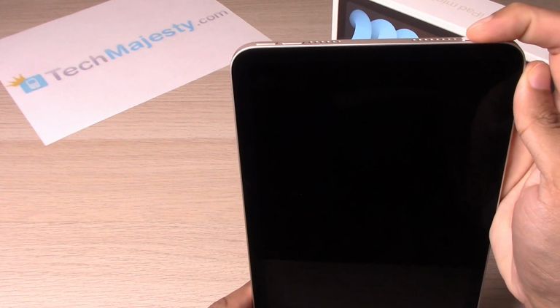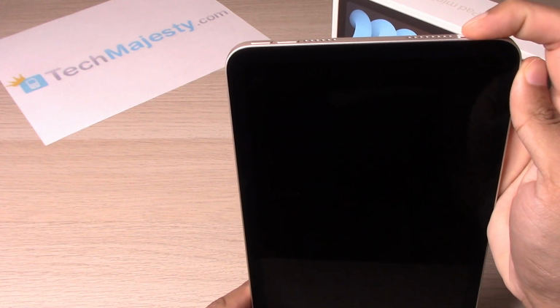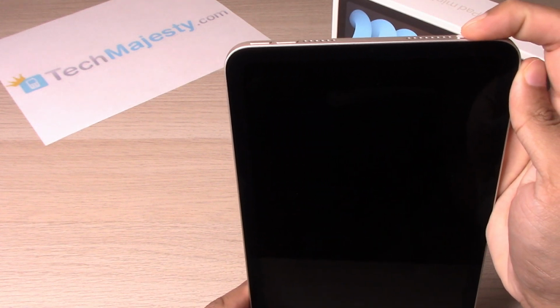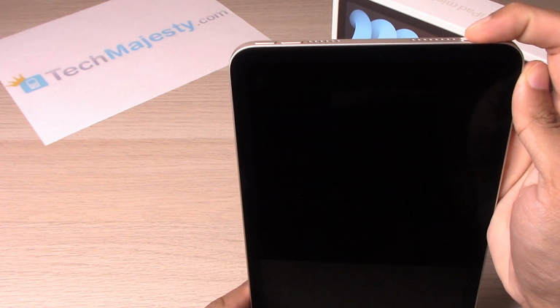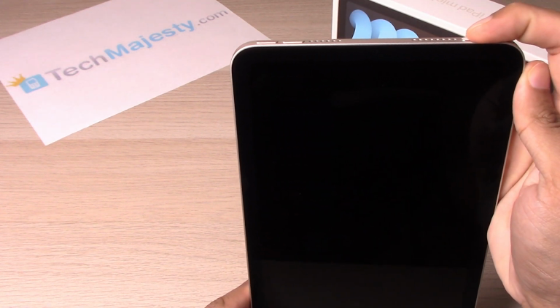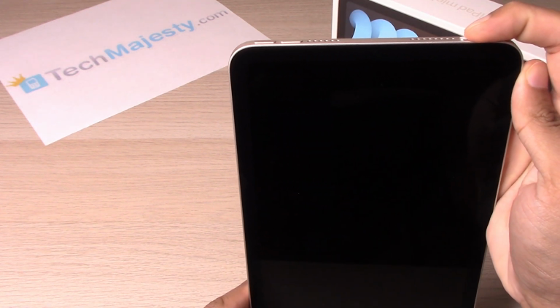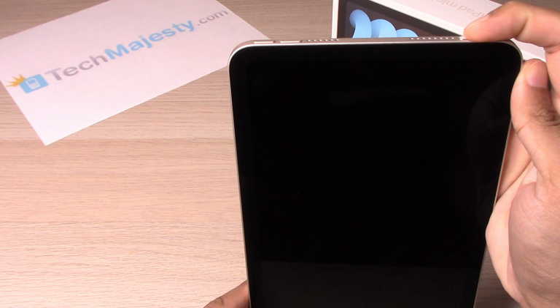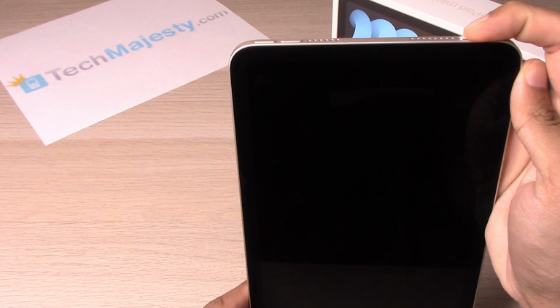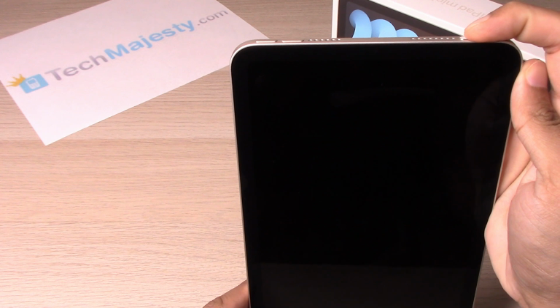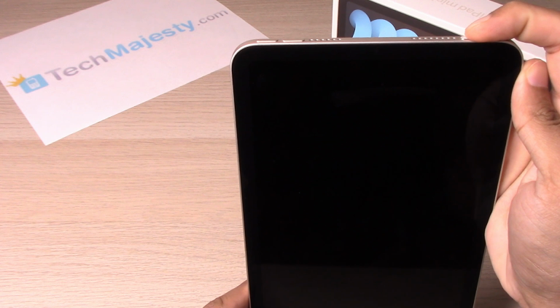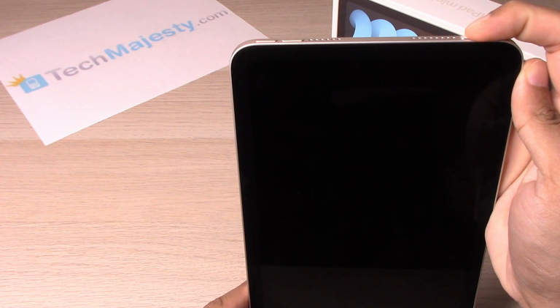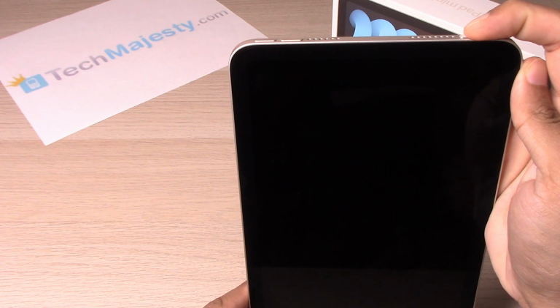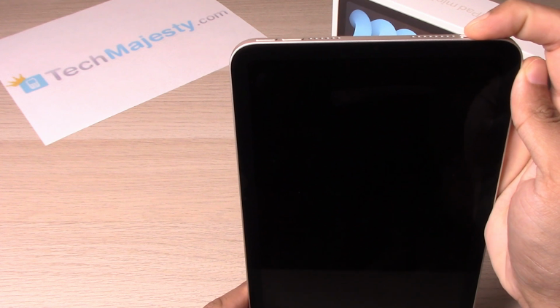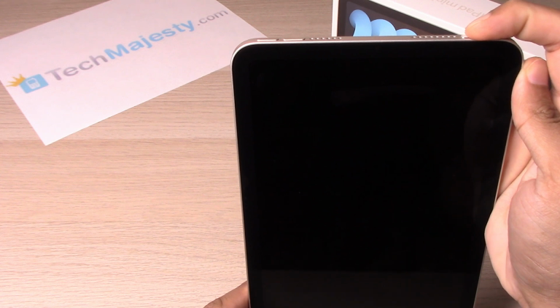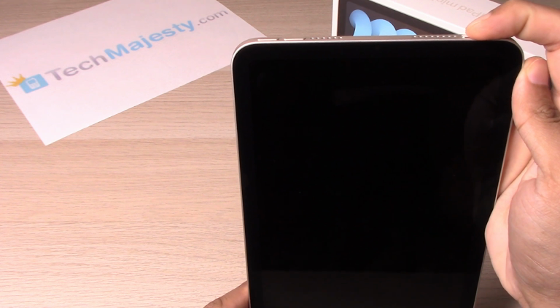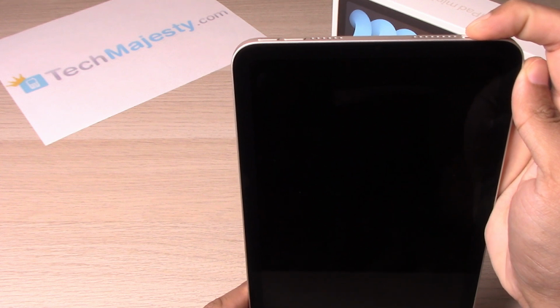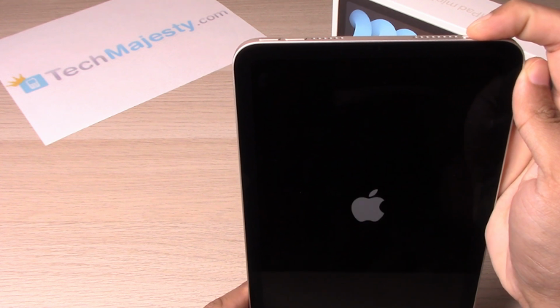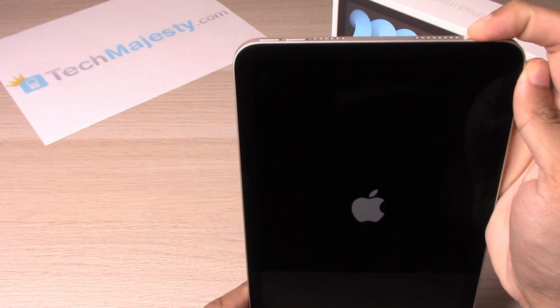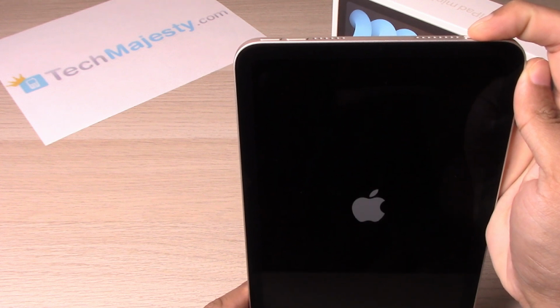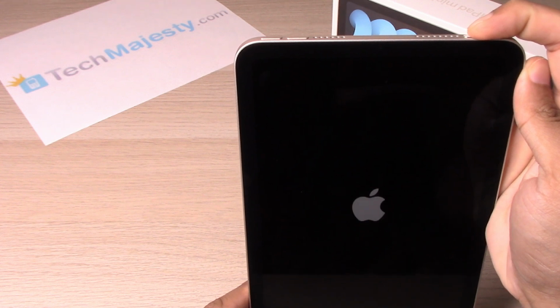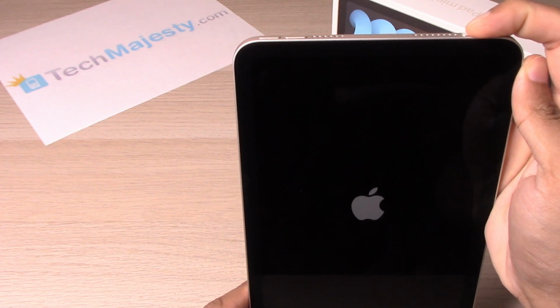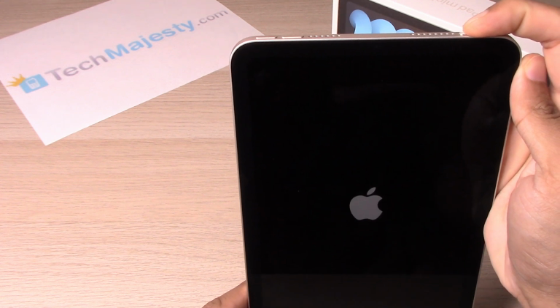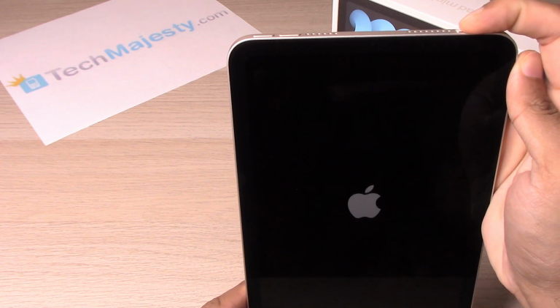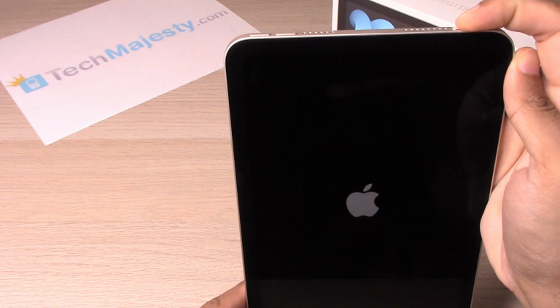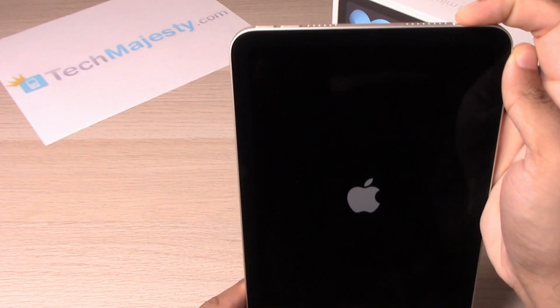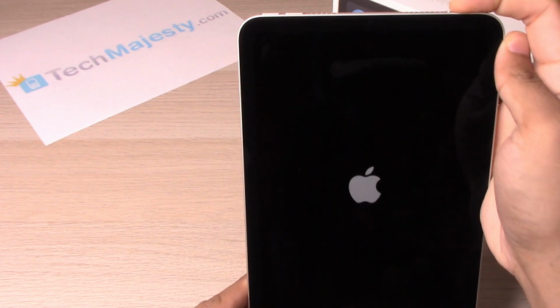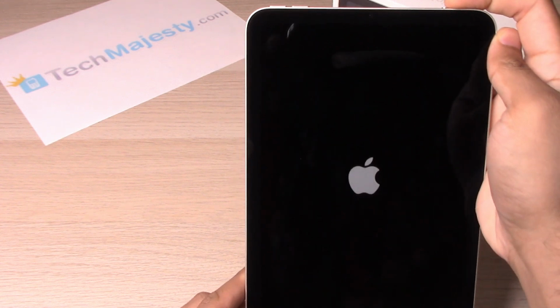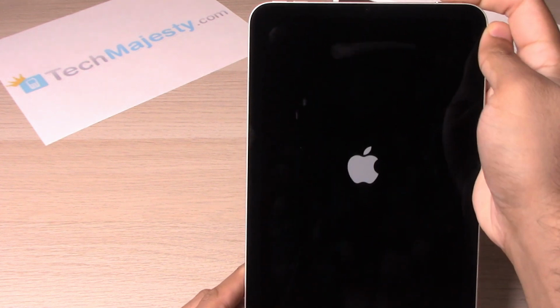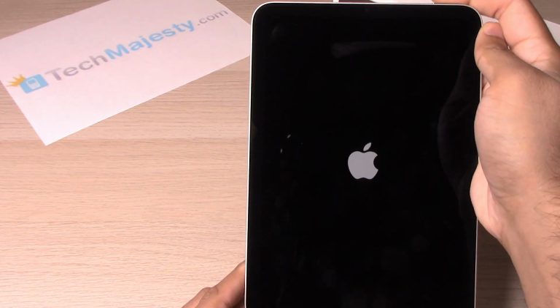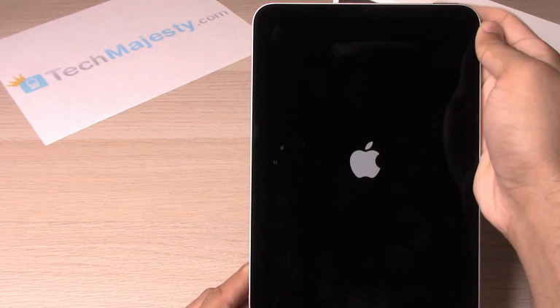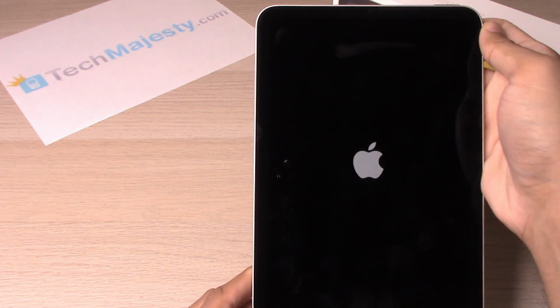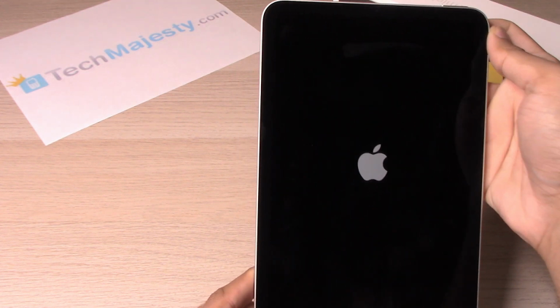To turn it back on, you simply hold the power button — also known as the Siri button — until you see the Apple logo.